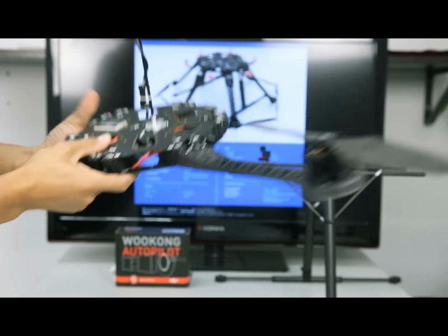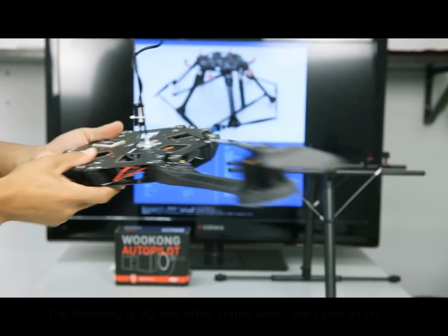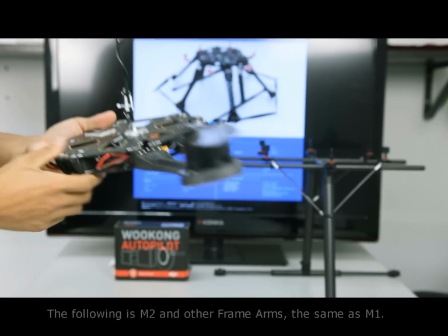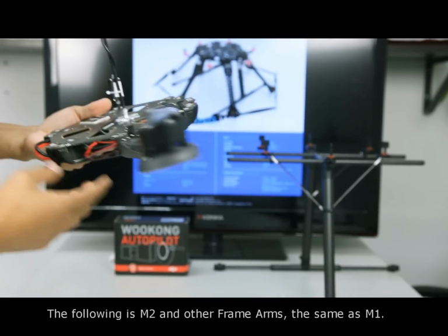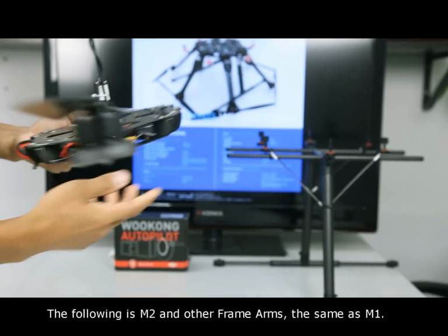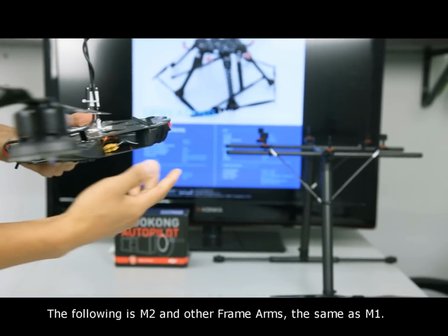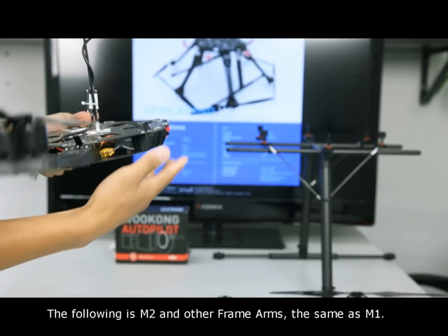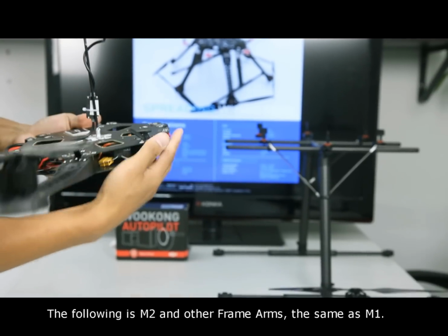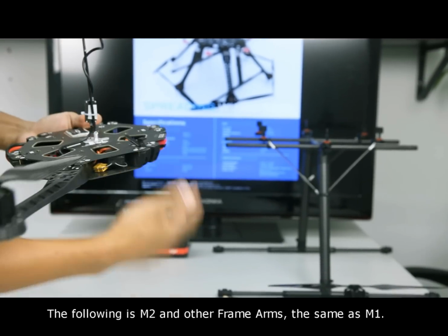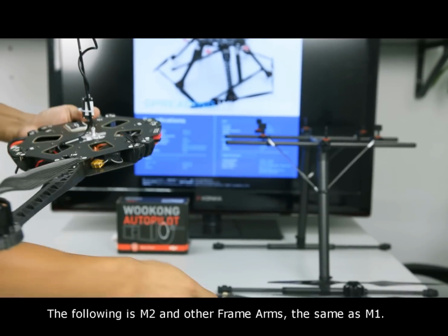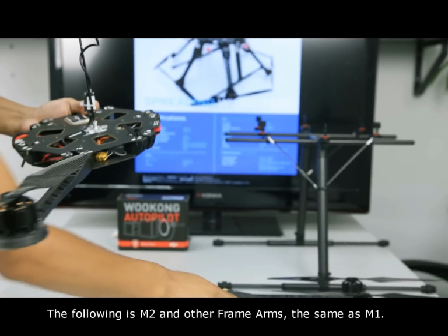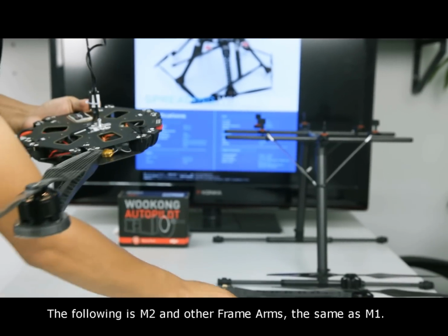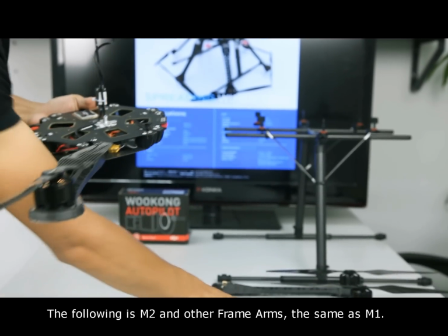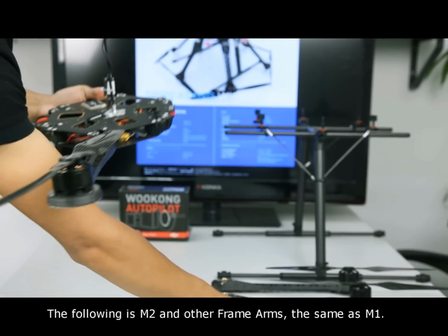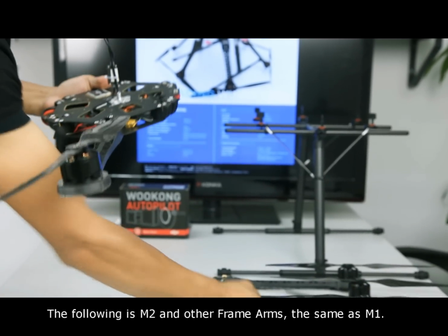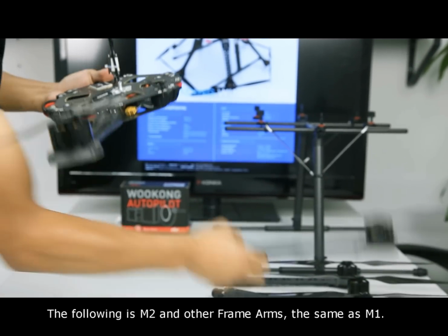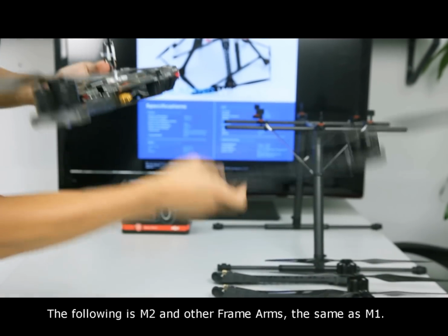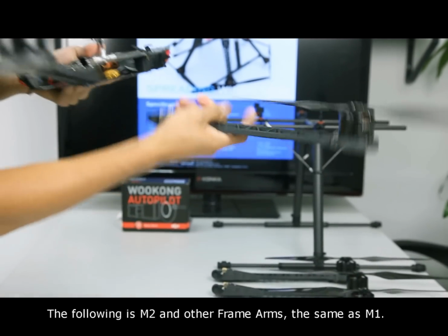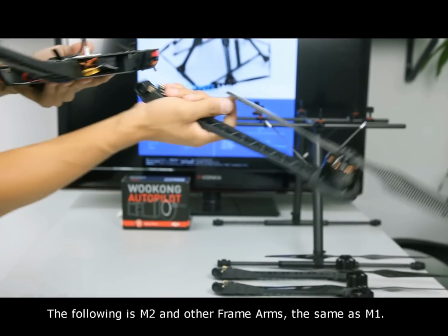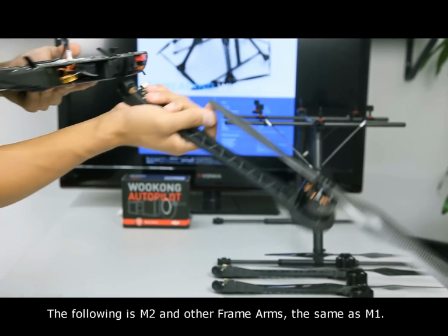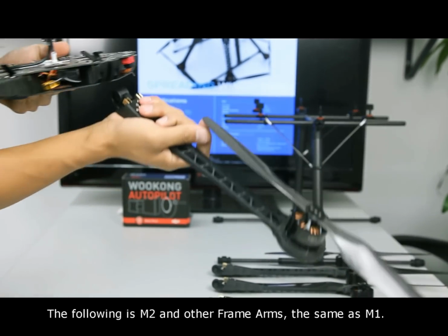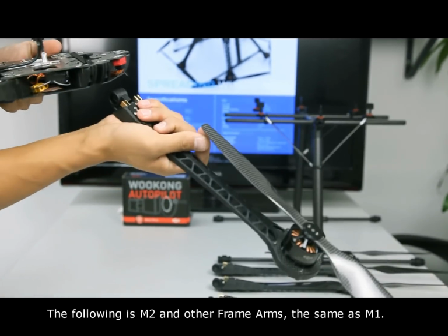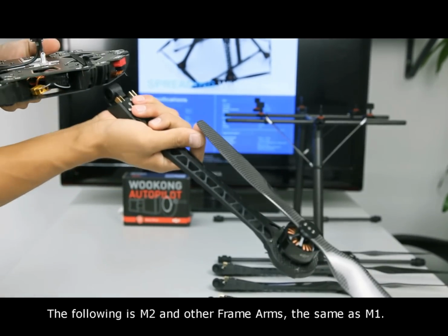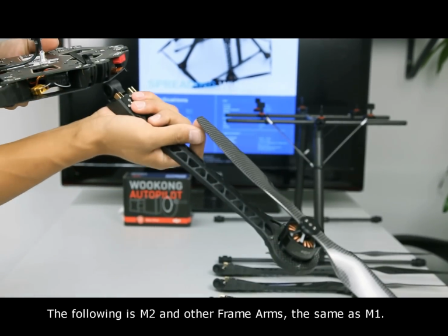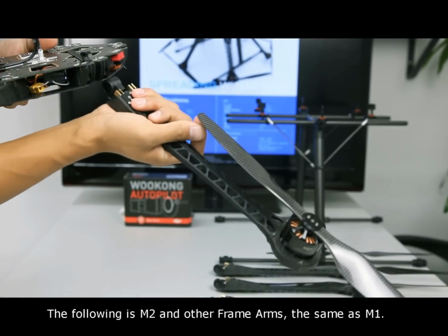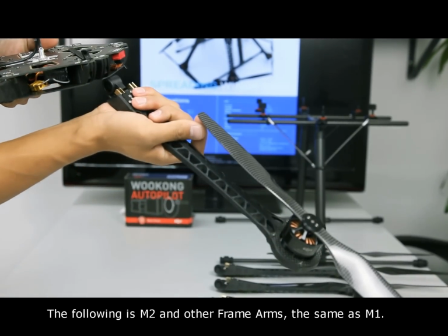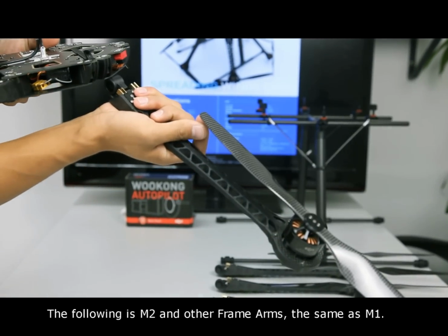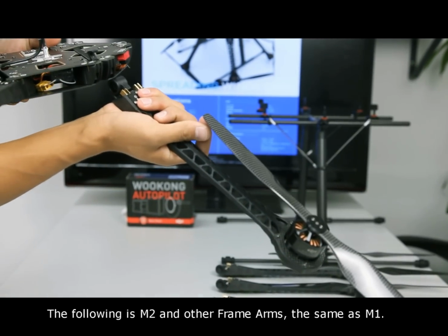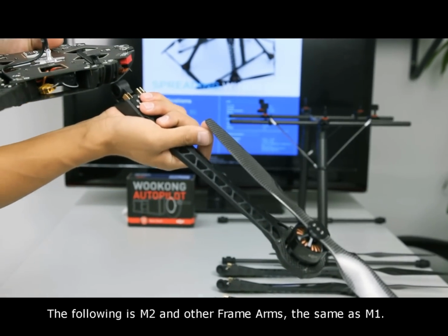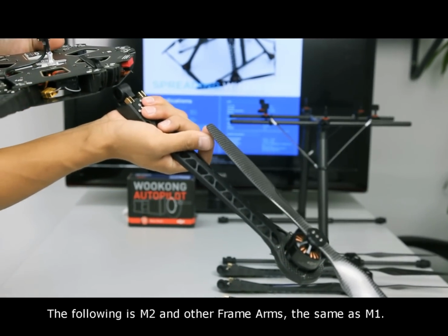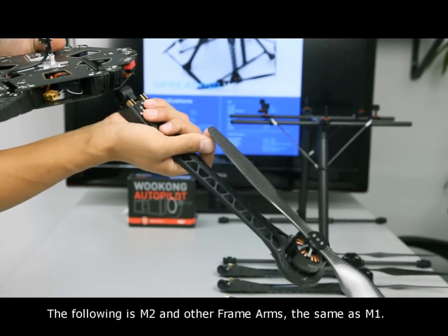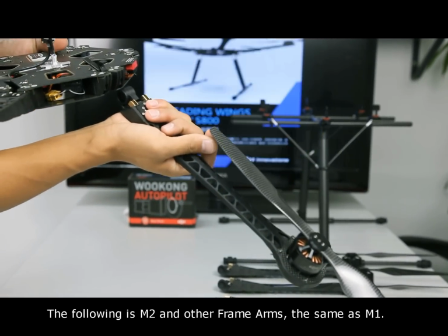The following step is M2 and the other frame arms, which is the same procedure as M1.